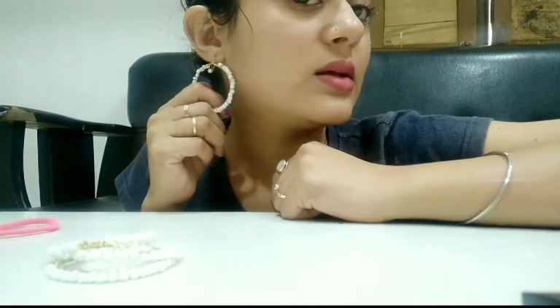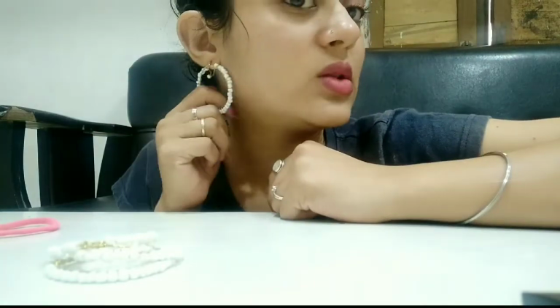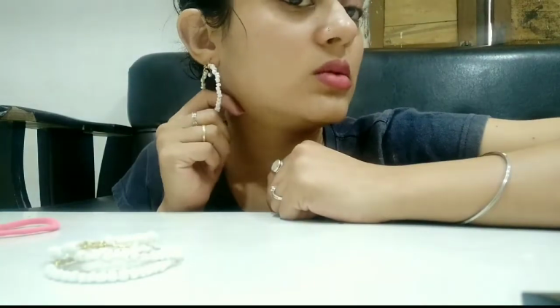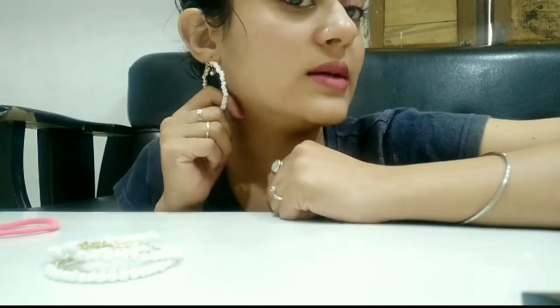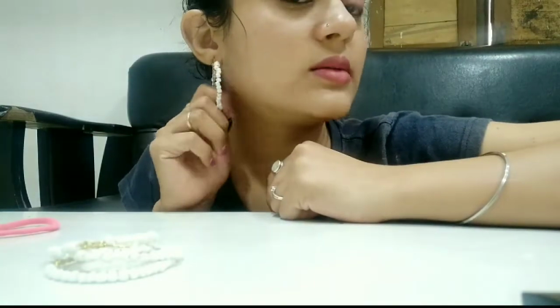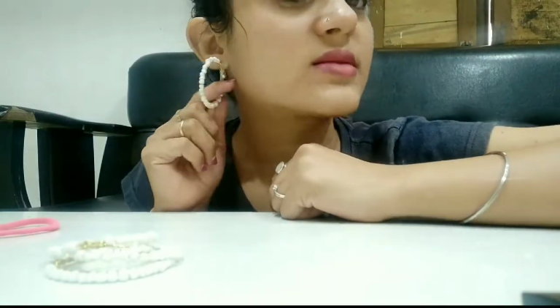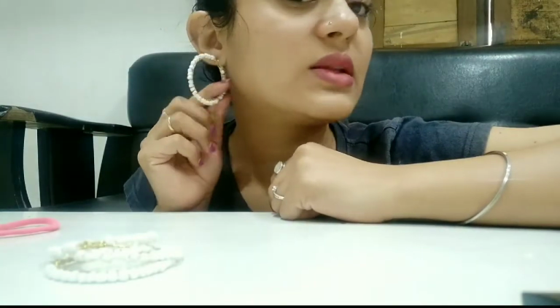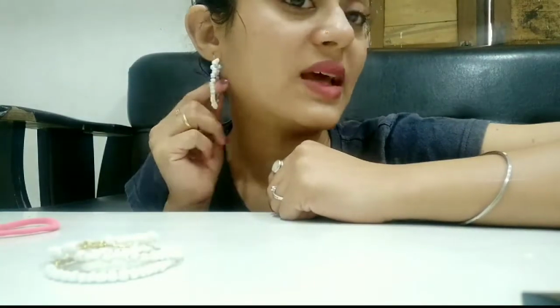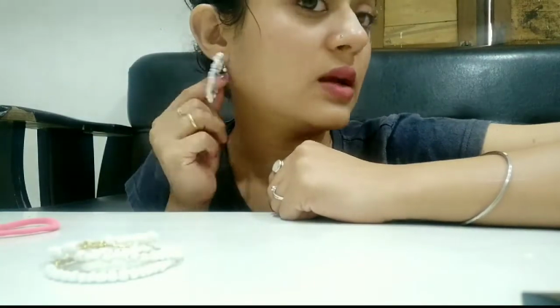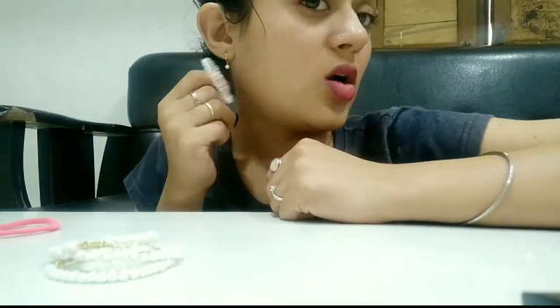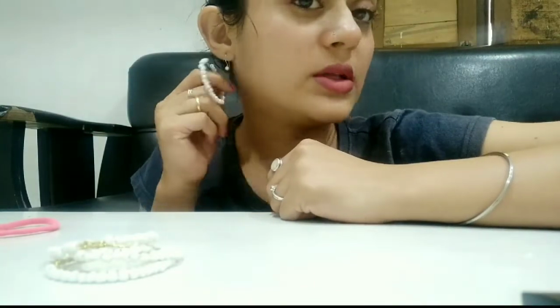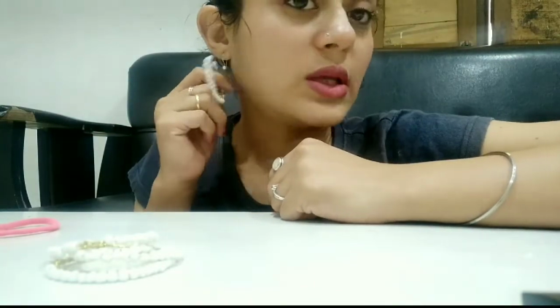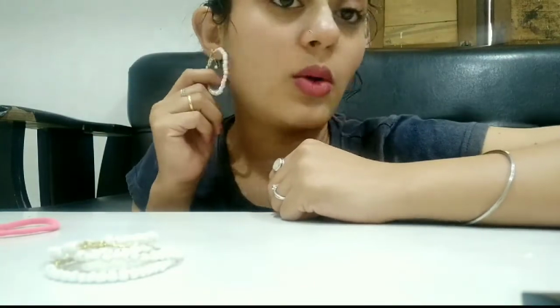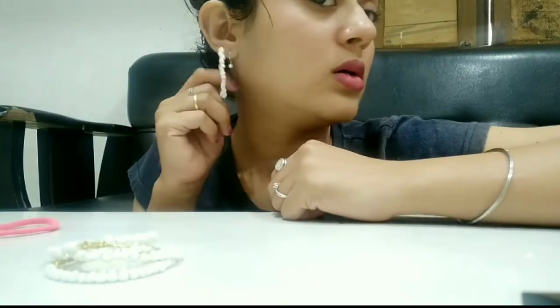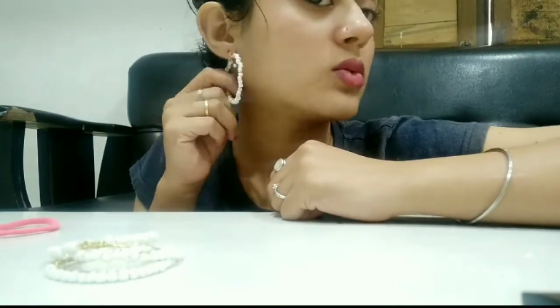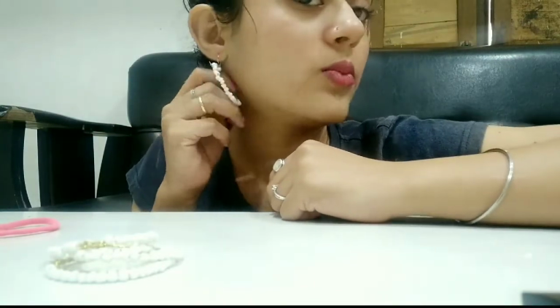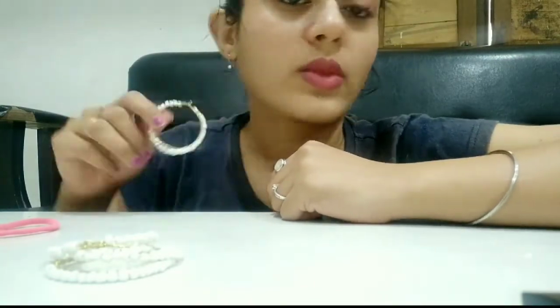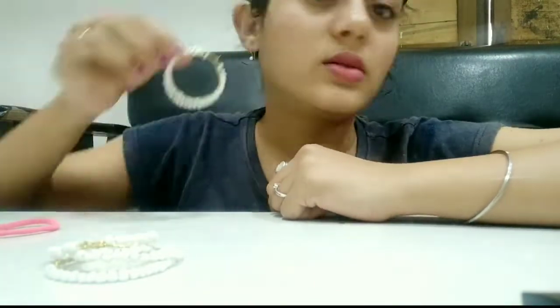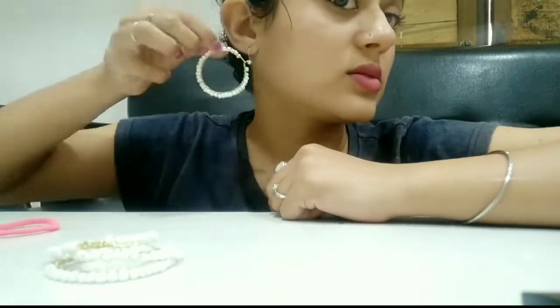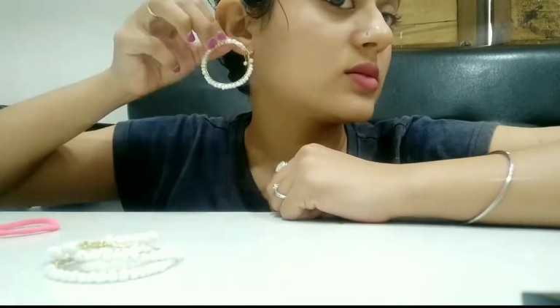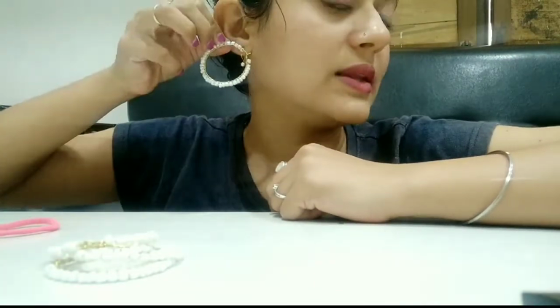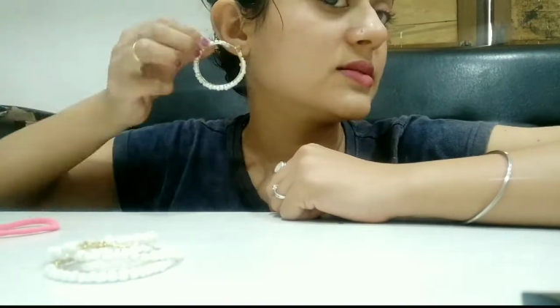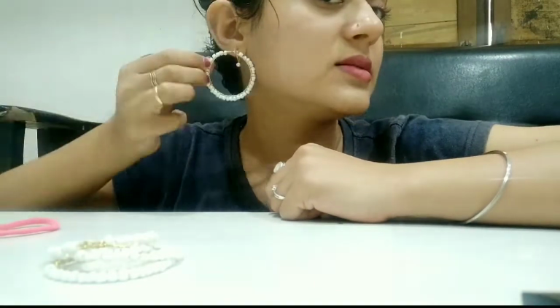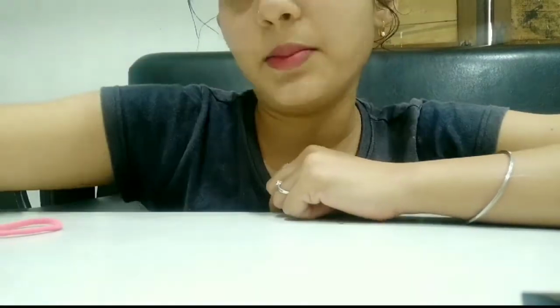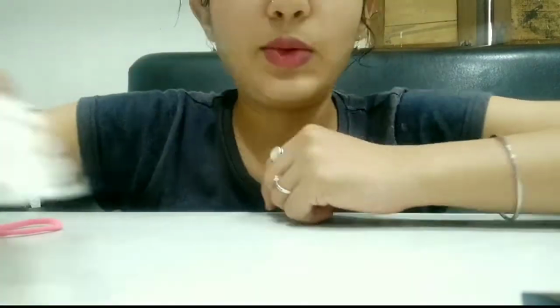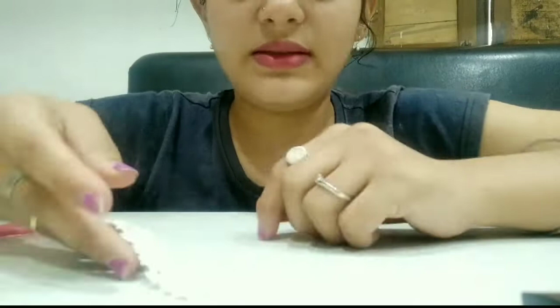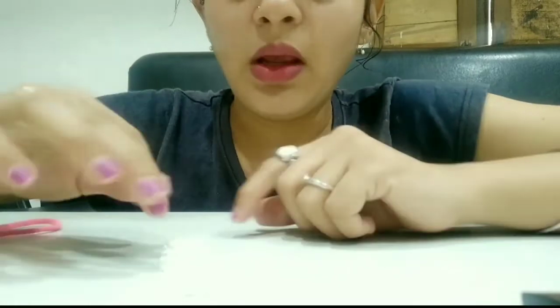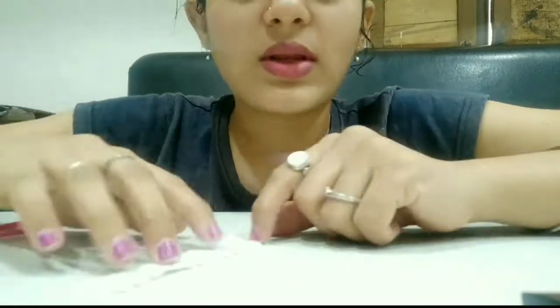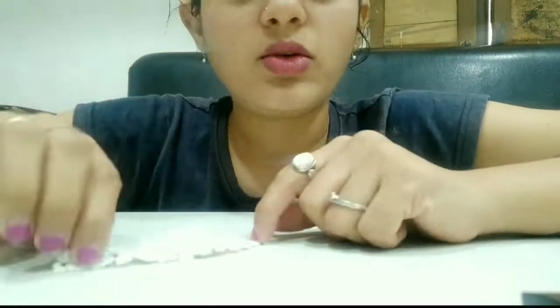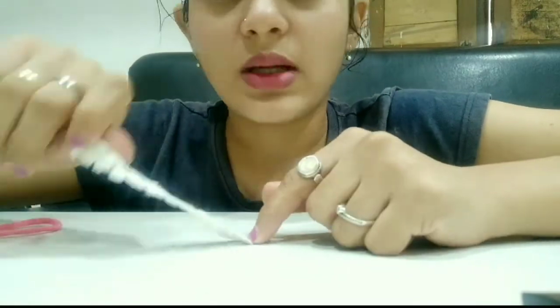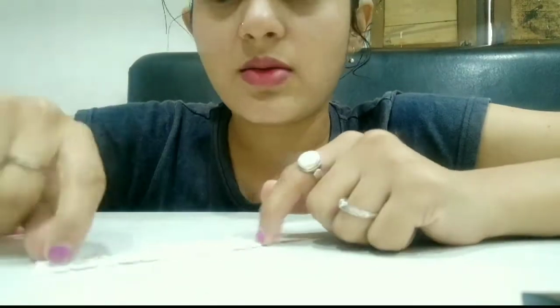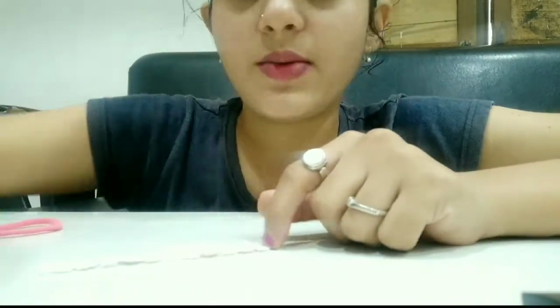I think it will look nice with any kind of outfit — simple and quite fancy. For the next piece, I'm going to work on a lace-style piece.